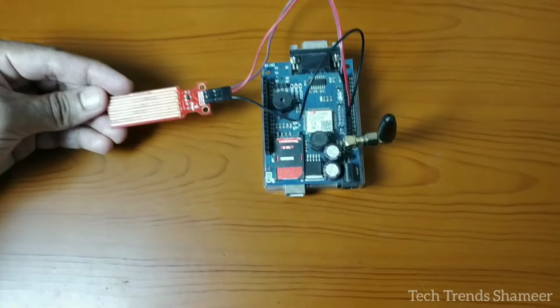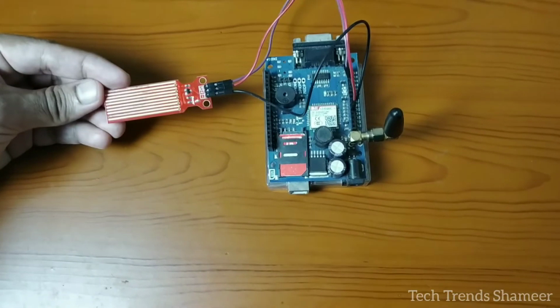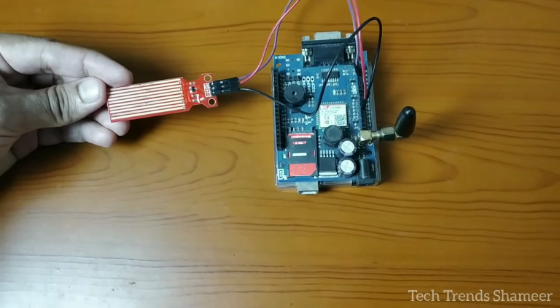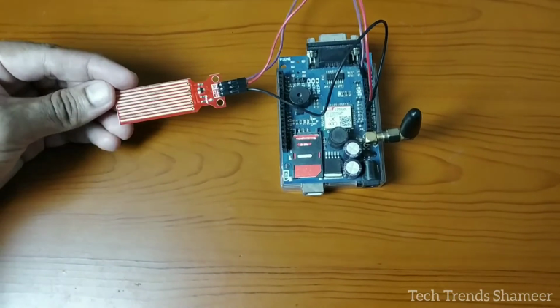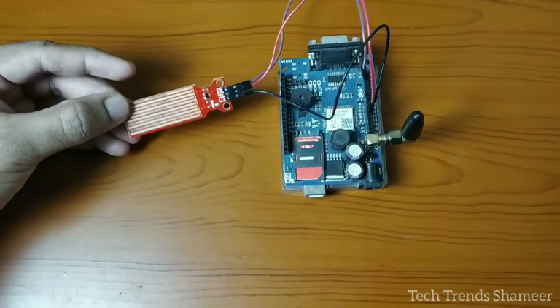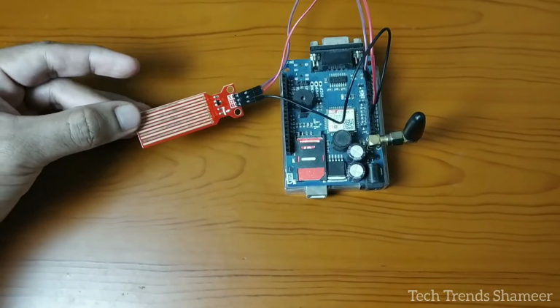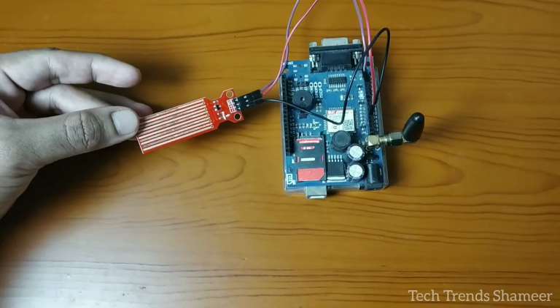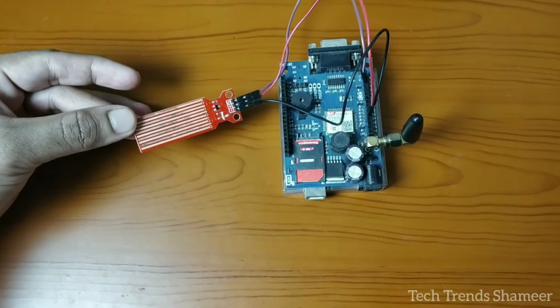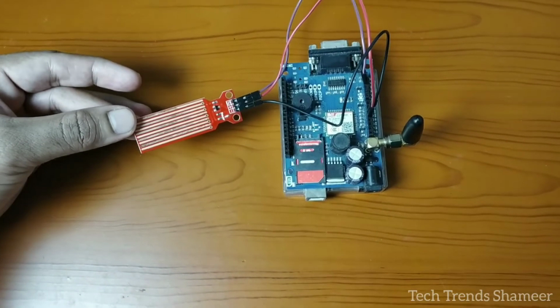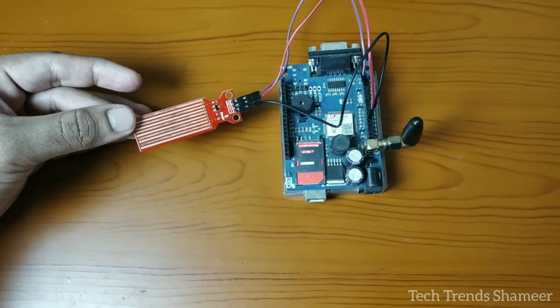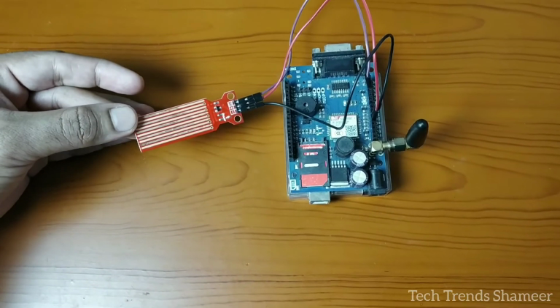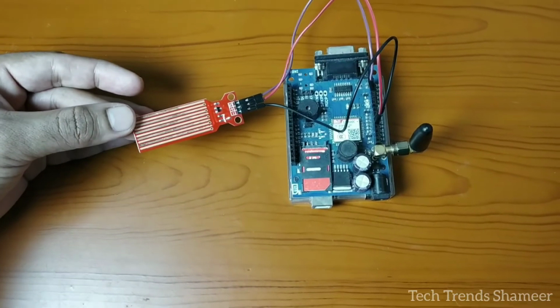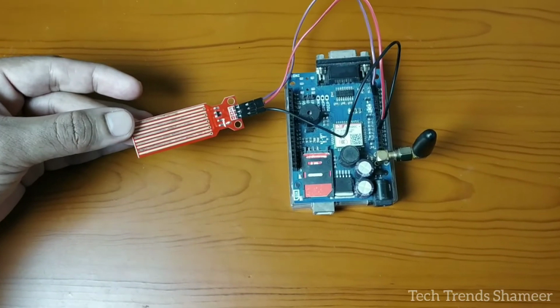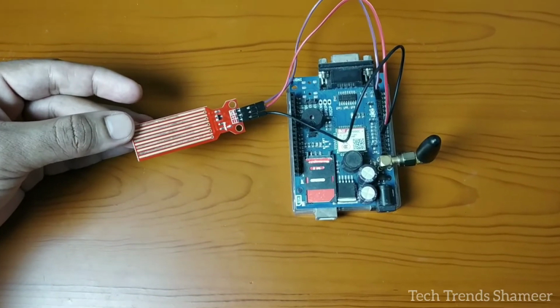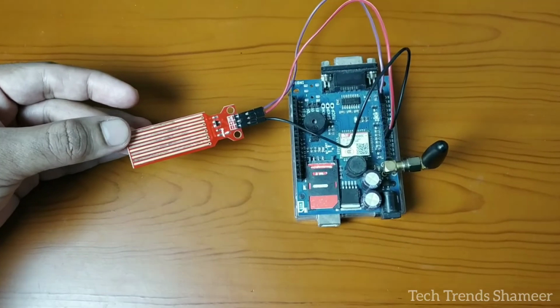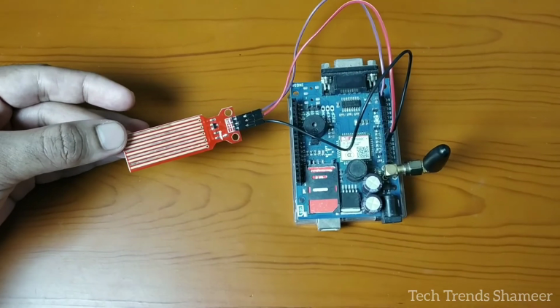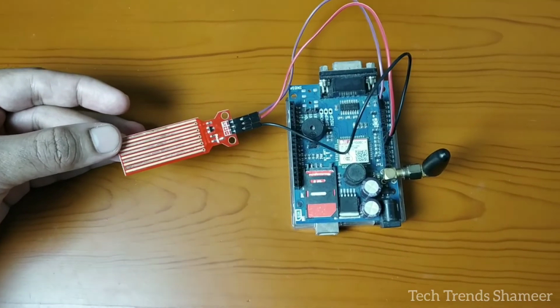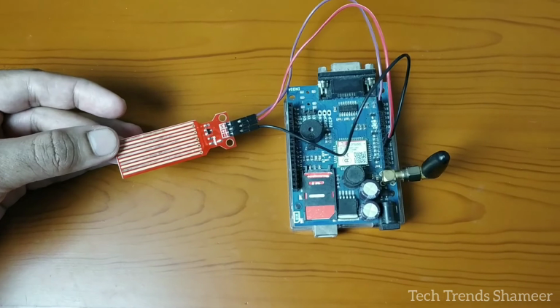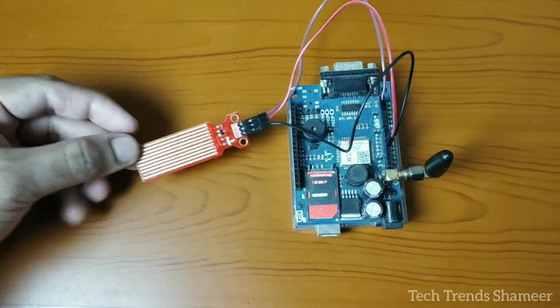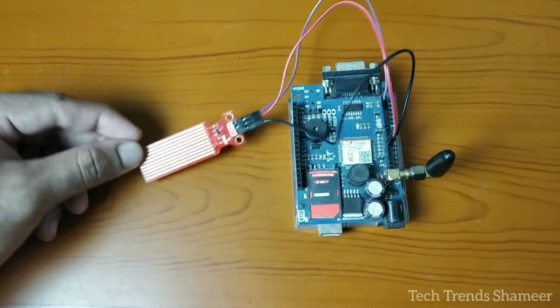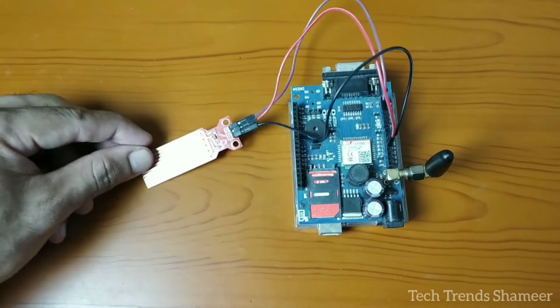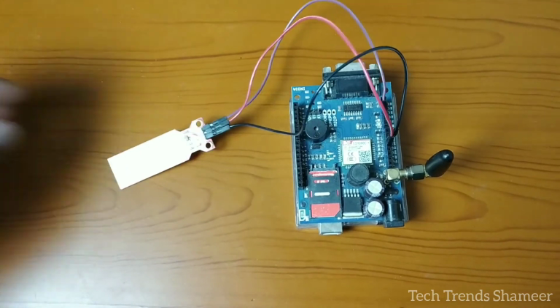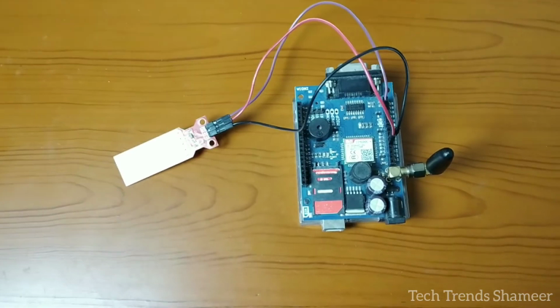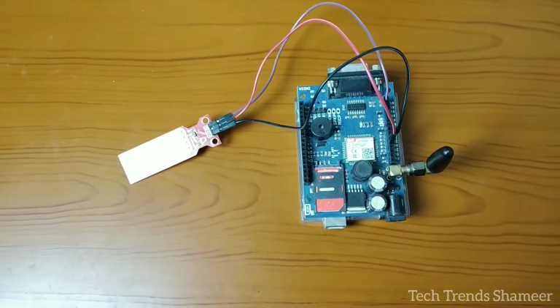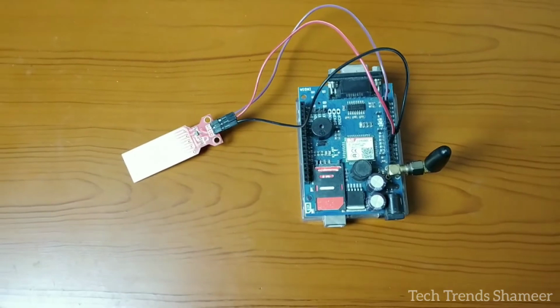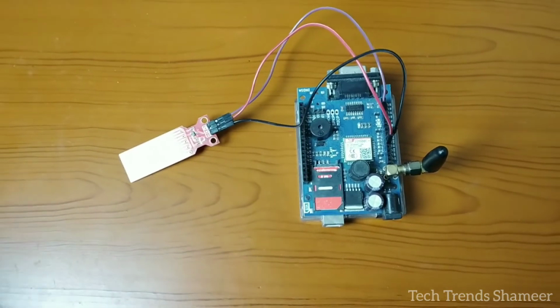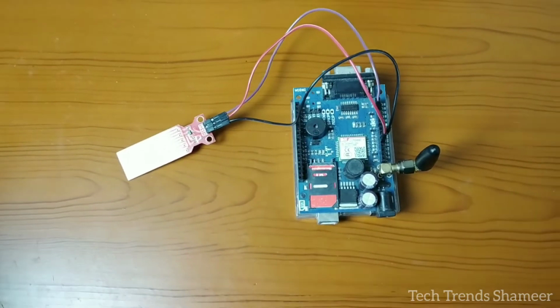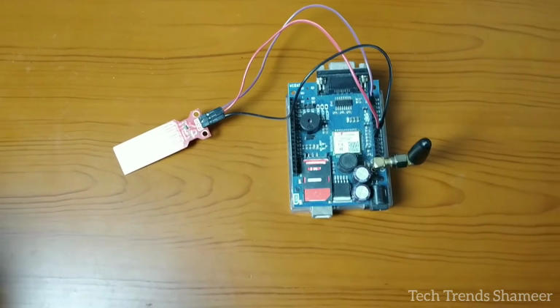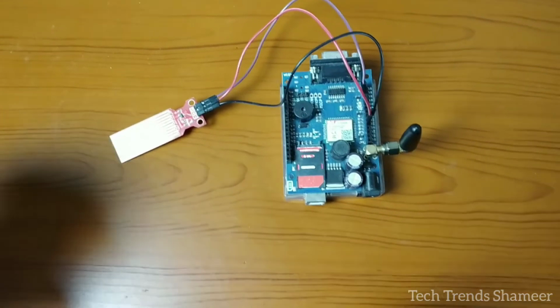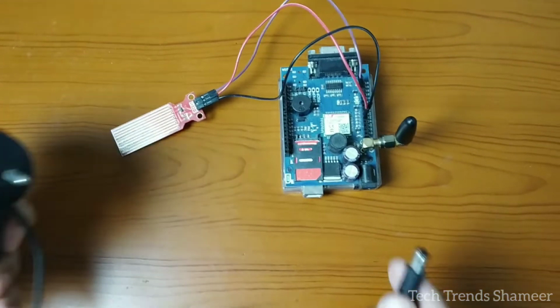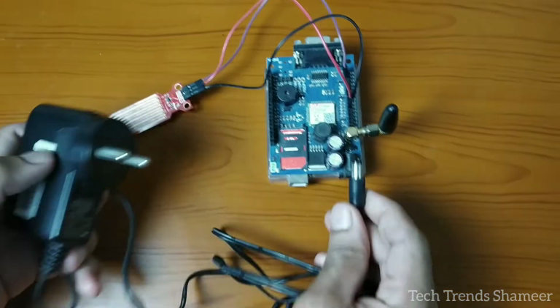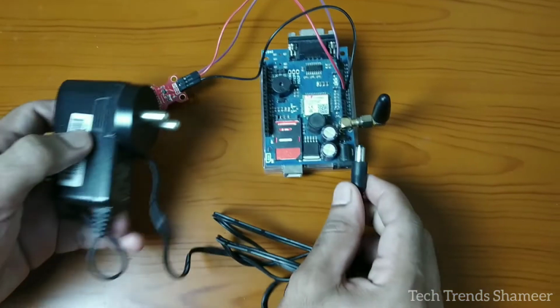This is our complete circuit connection. Once this is done, connect the adapter to the GSM module.